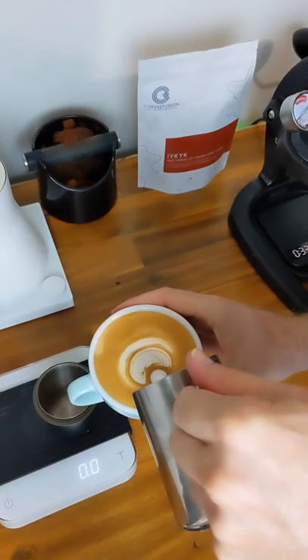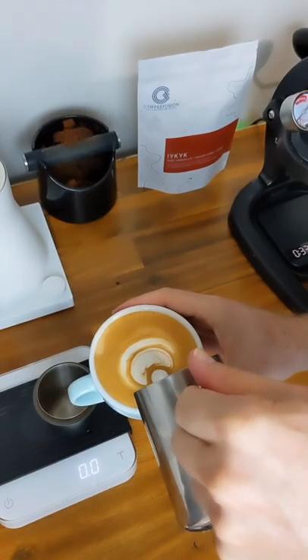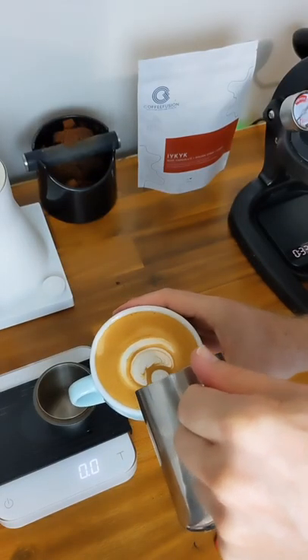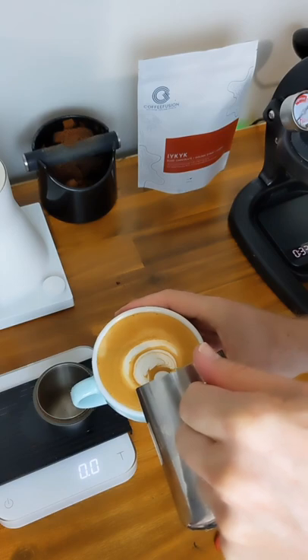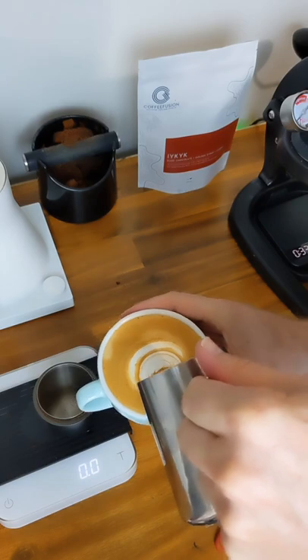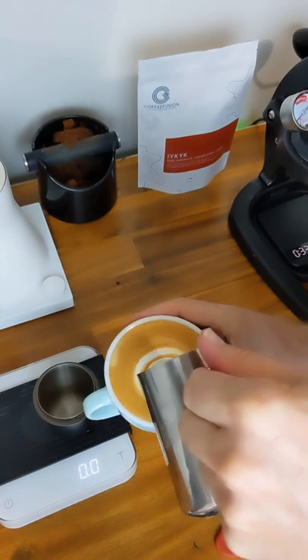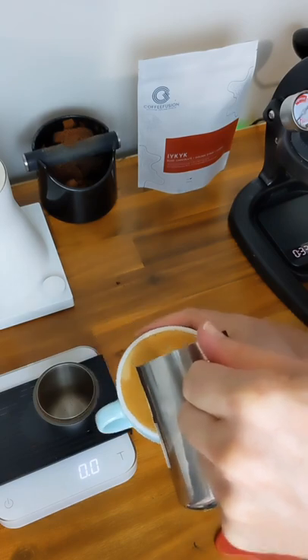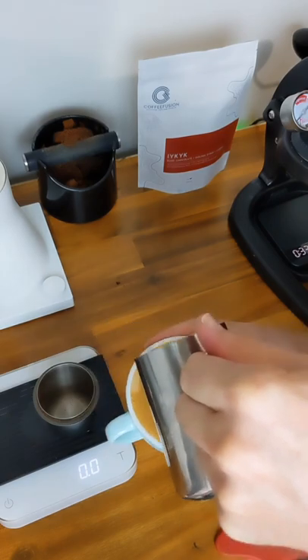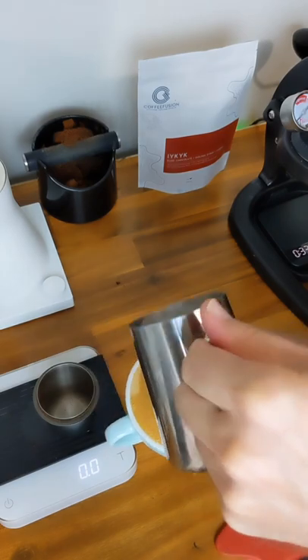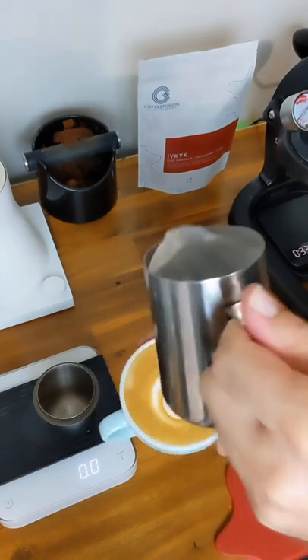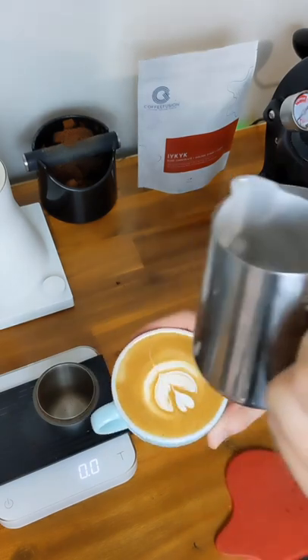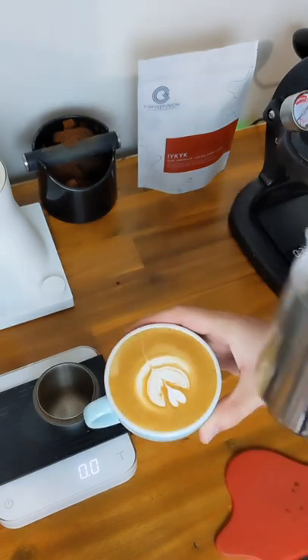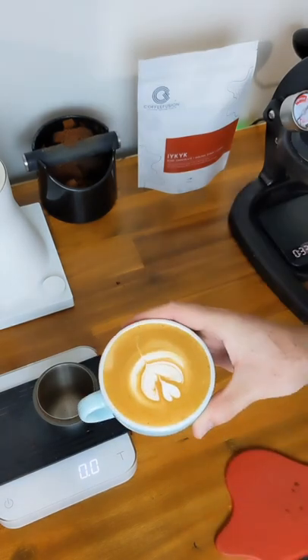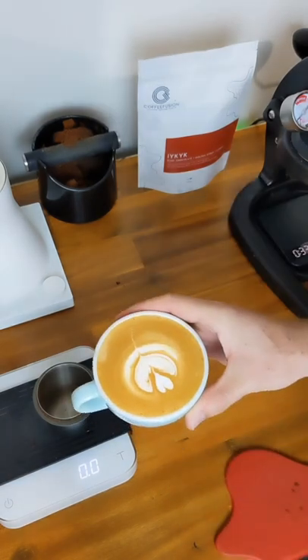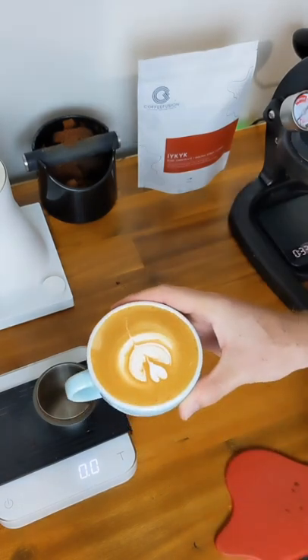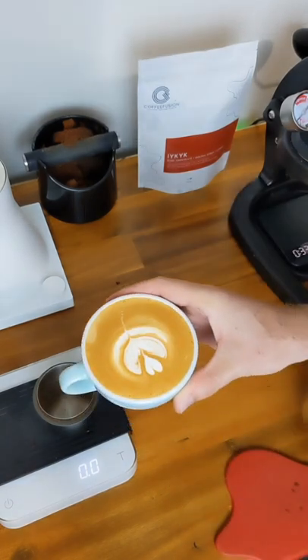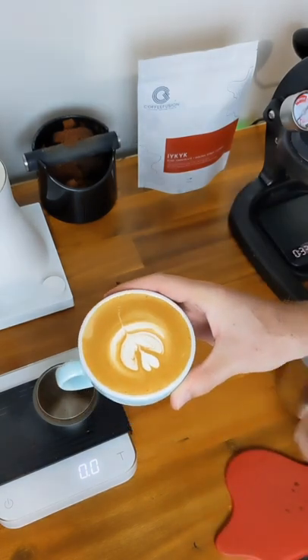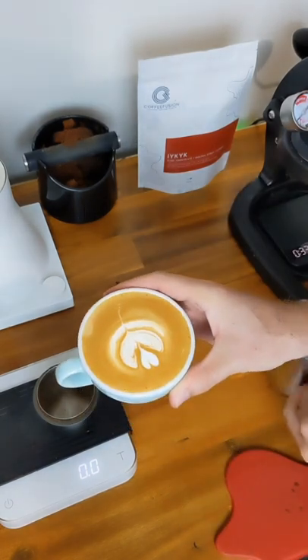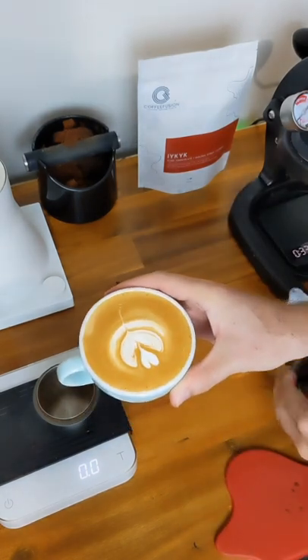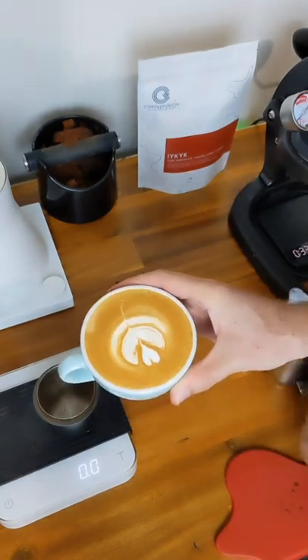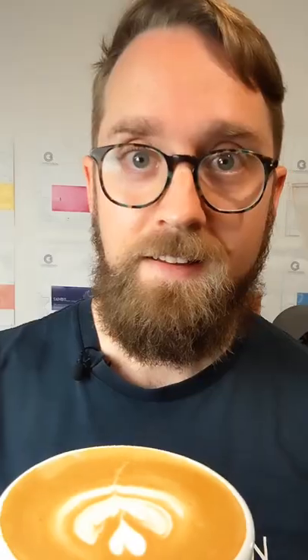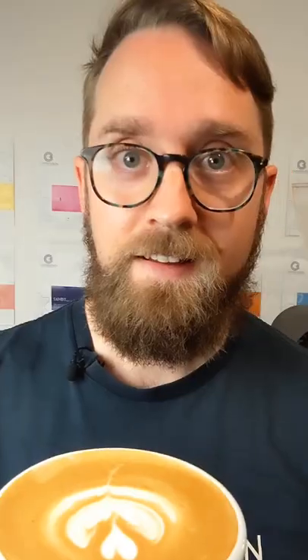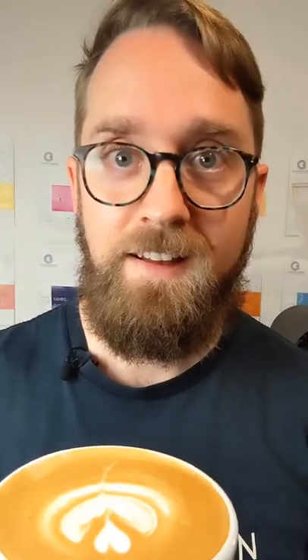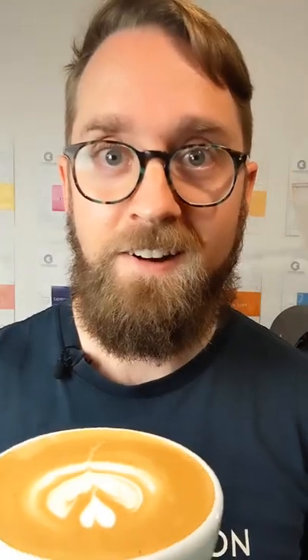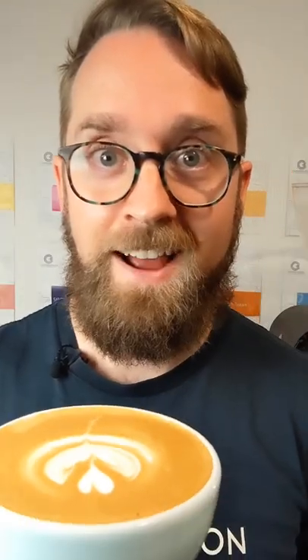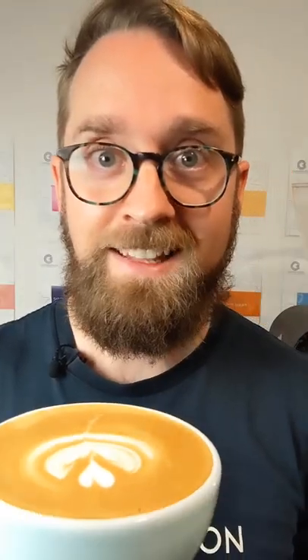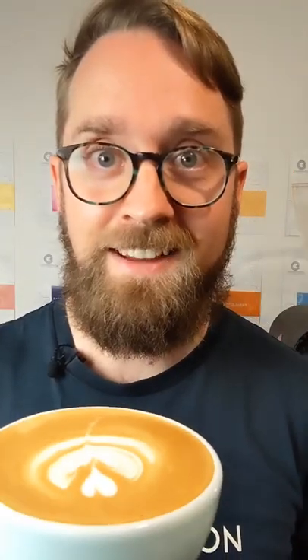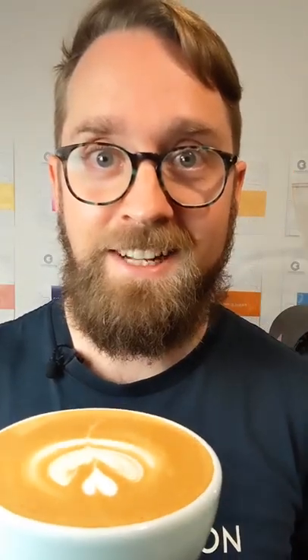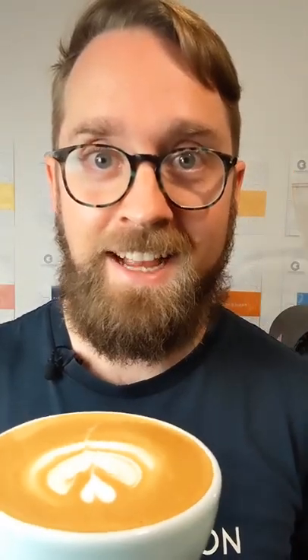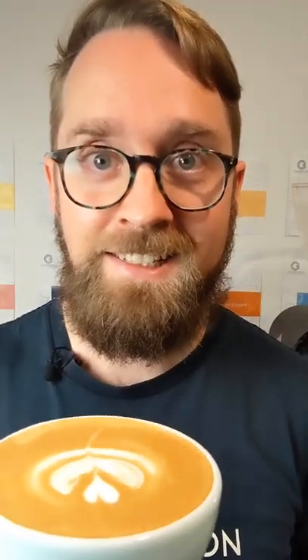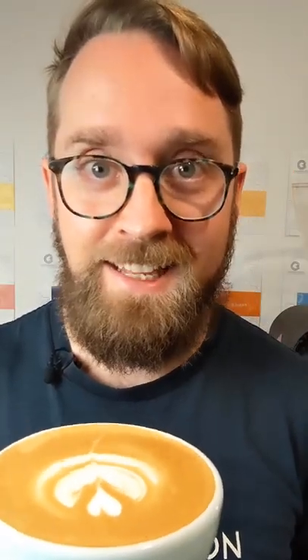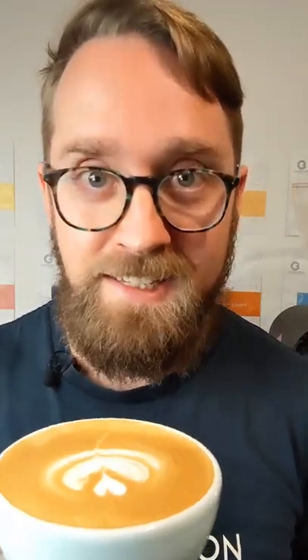But let's add some milk, because that's what this coffee was really designed for. Alright, let's give it a taste test.